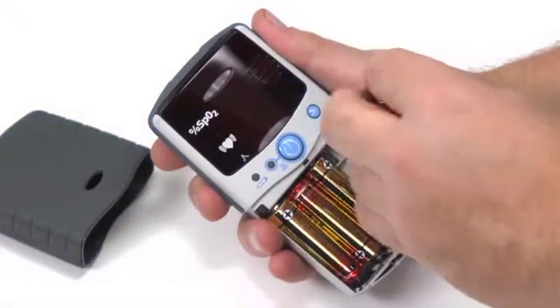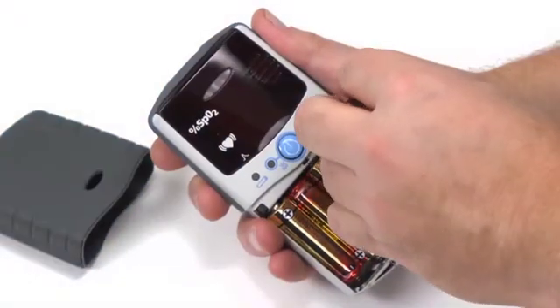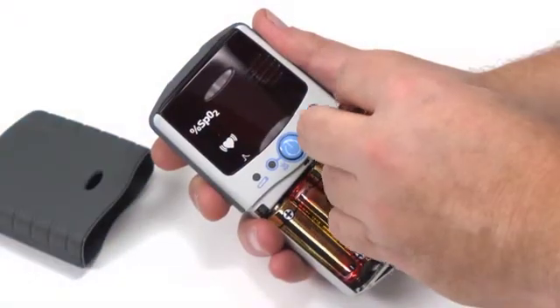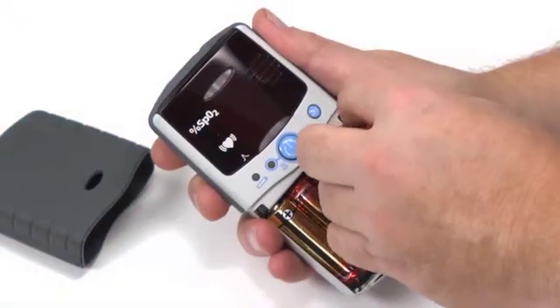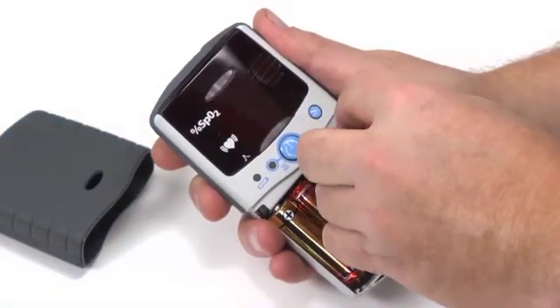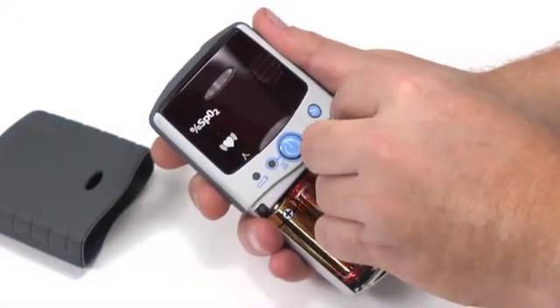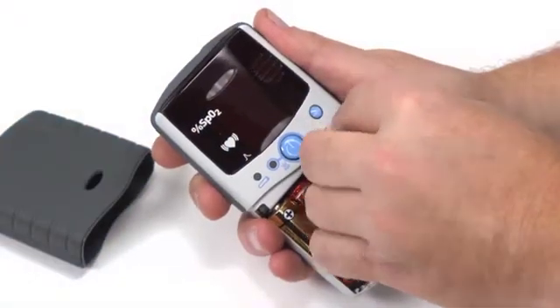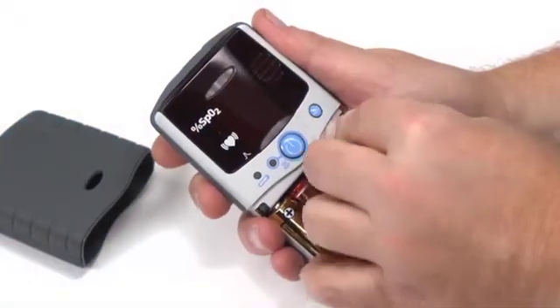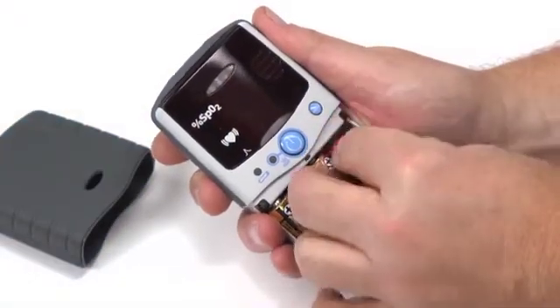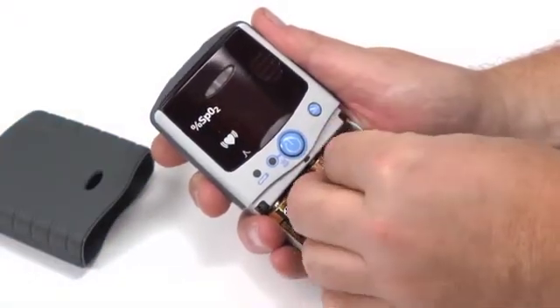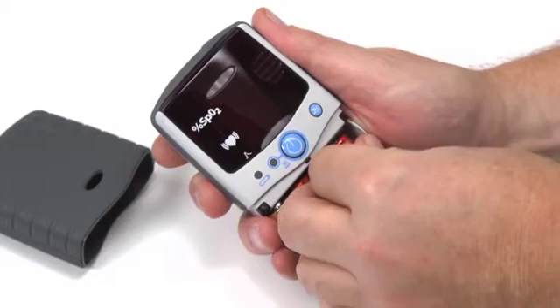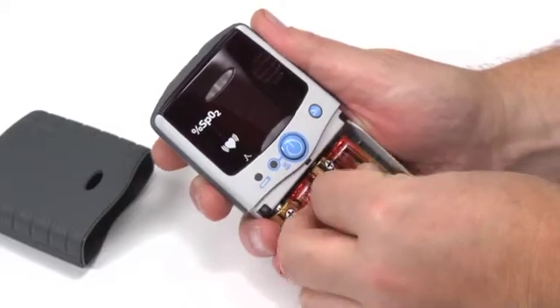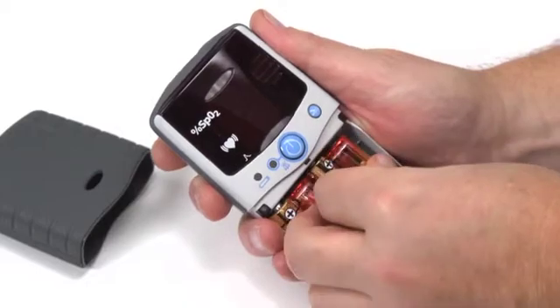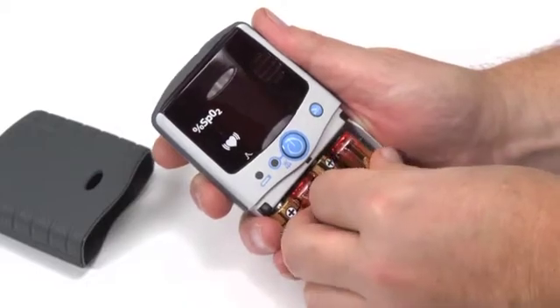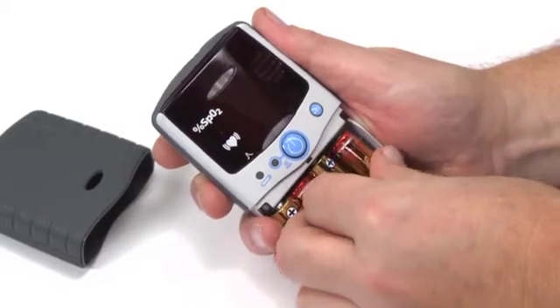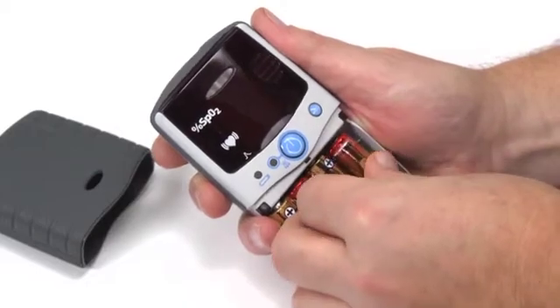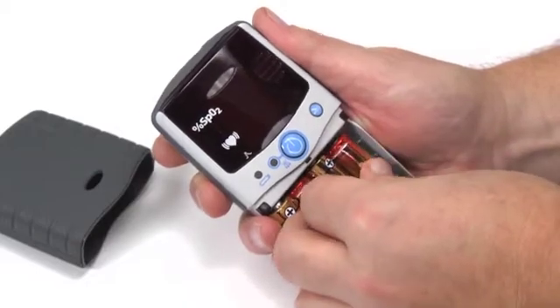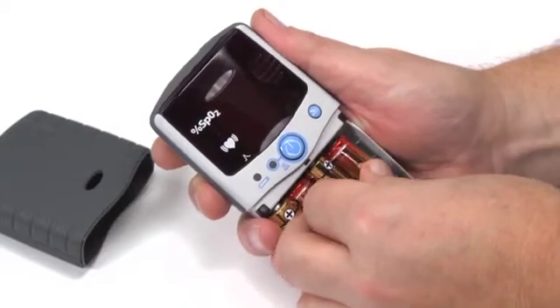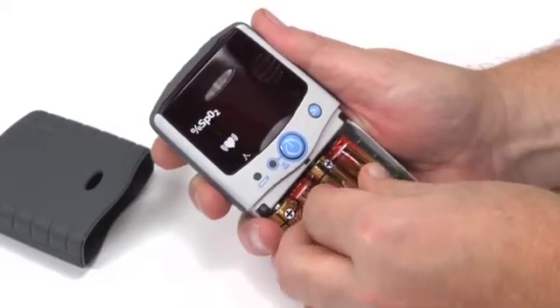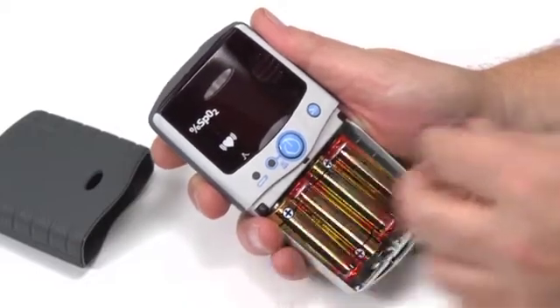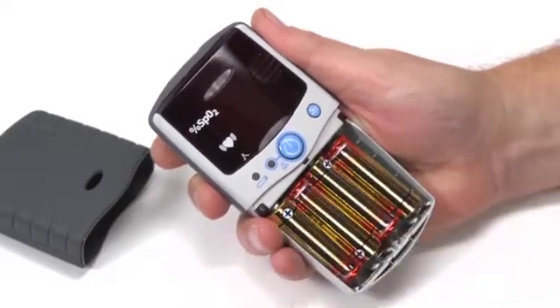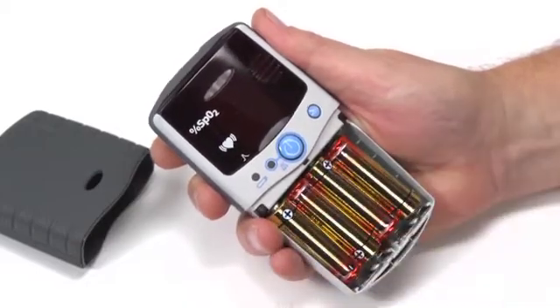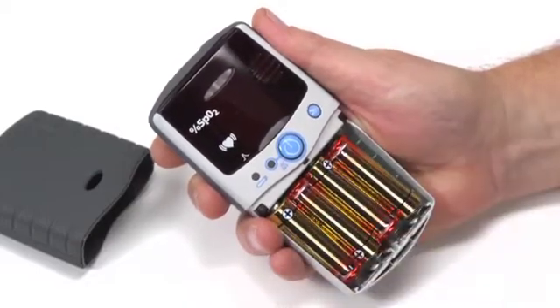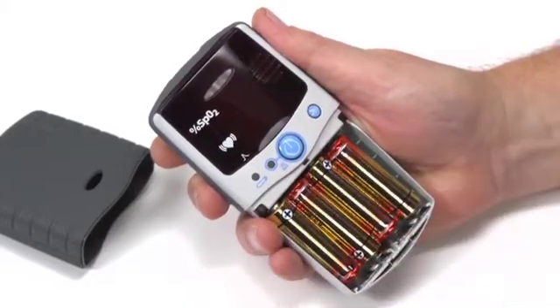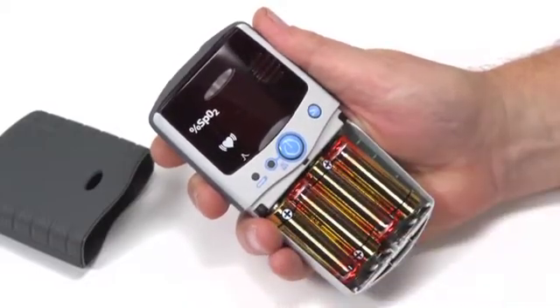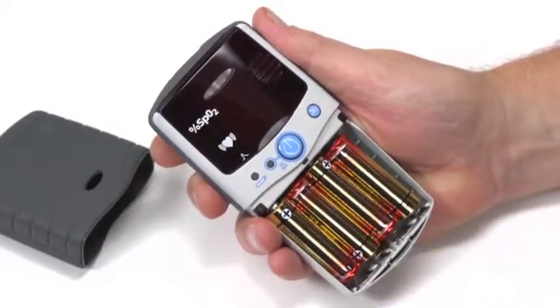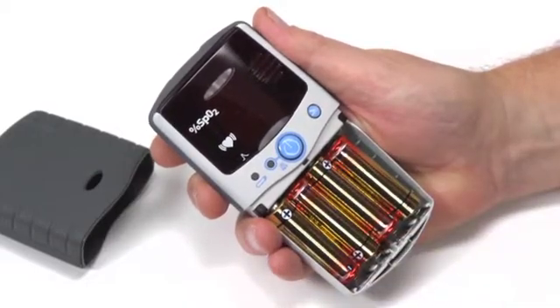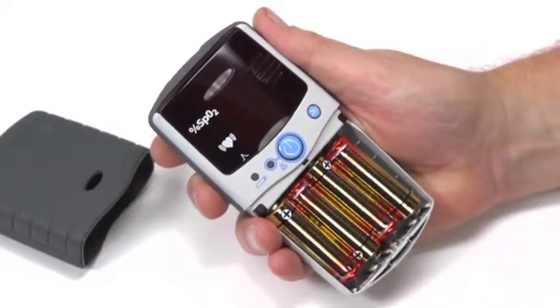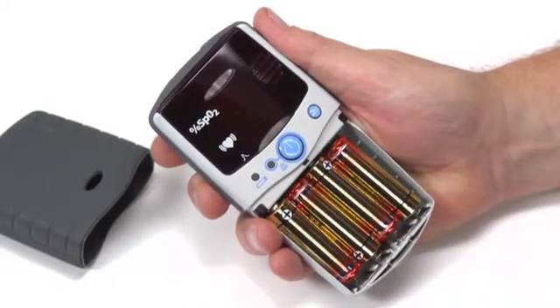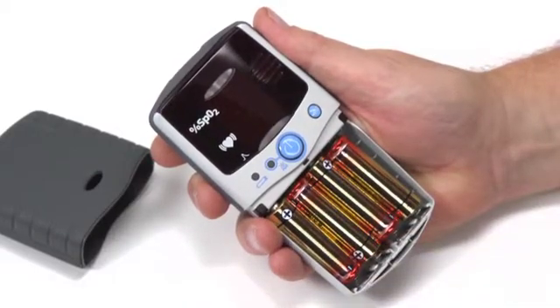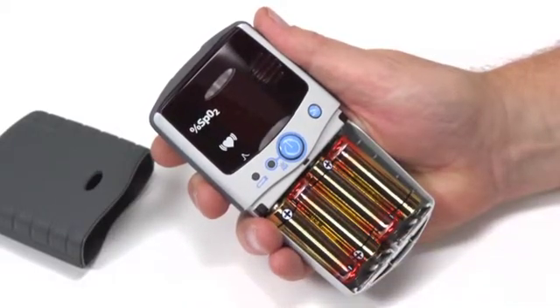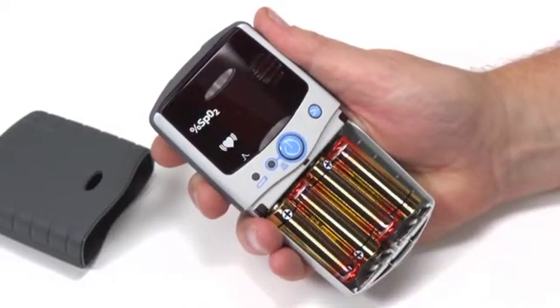Remember, replace the batteries within 30 seconds to retain the clock, date, and alarm settings.